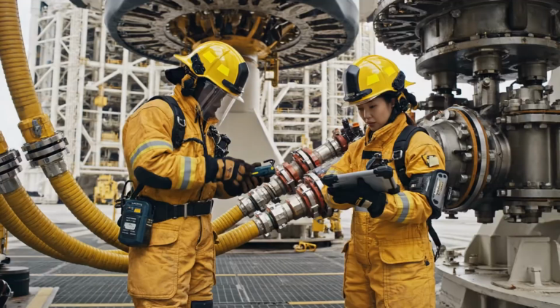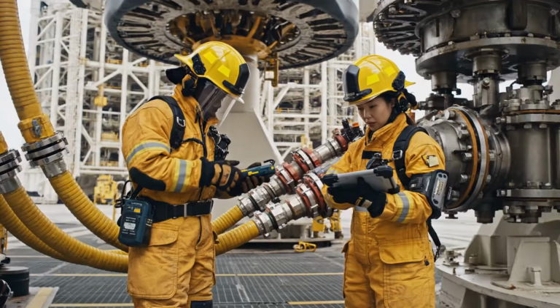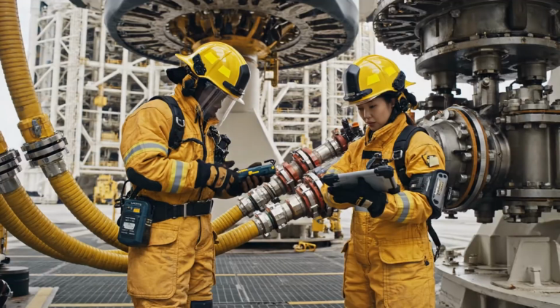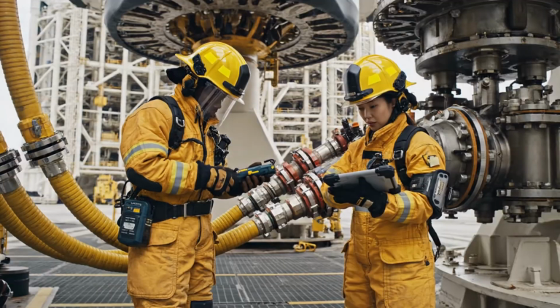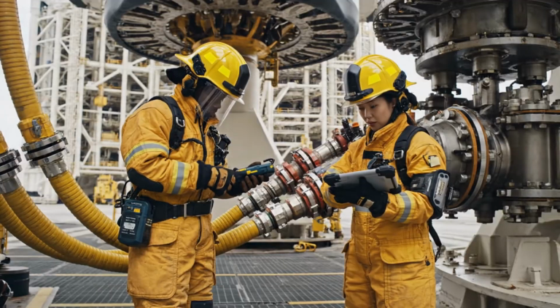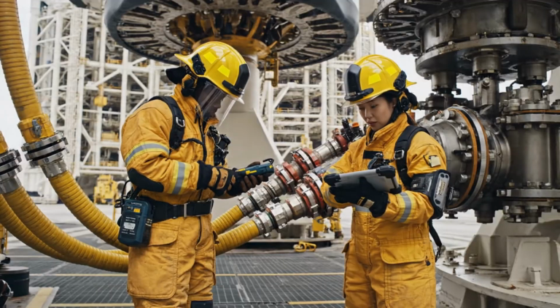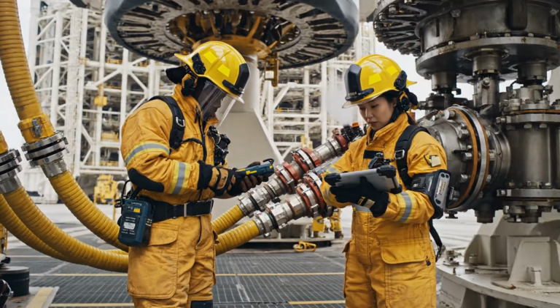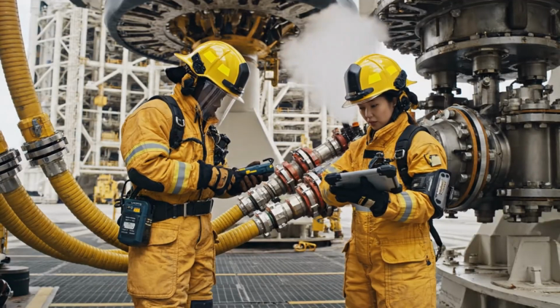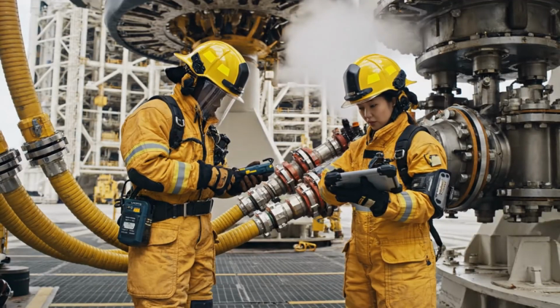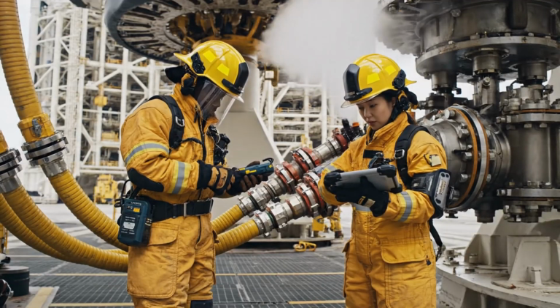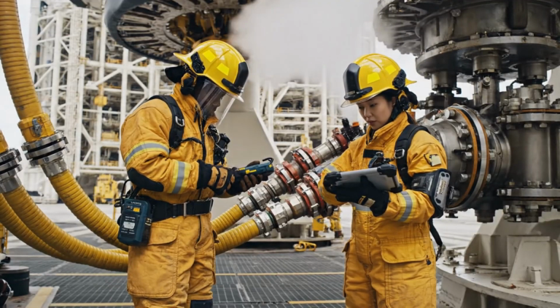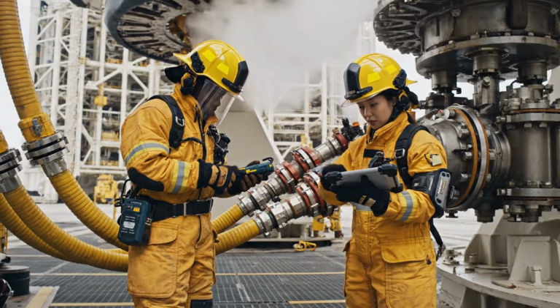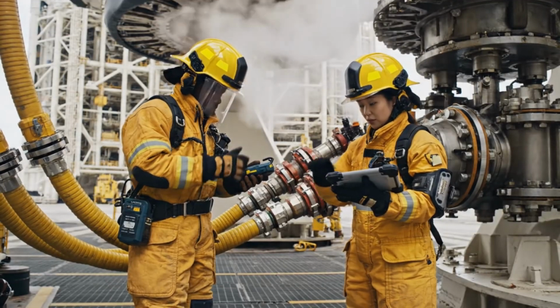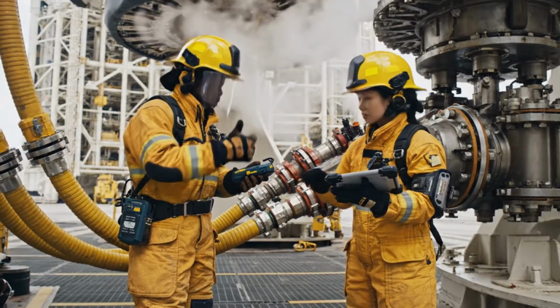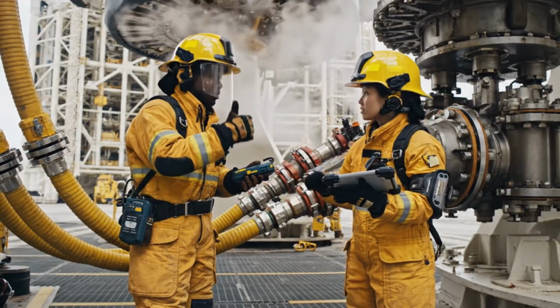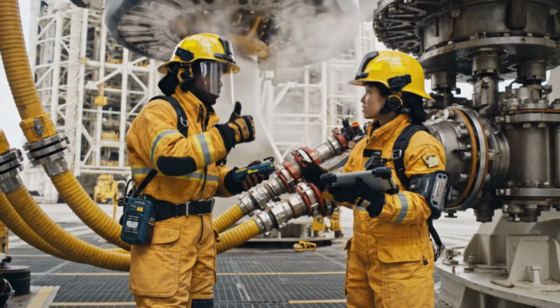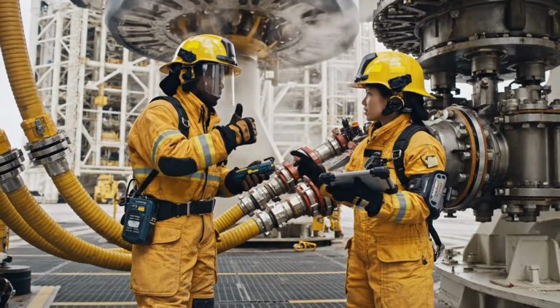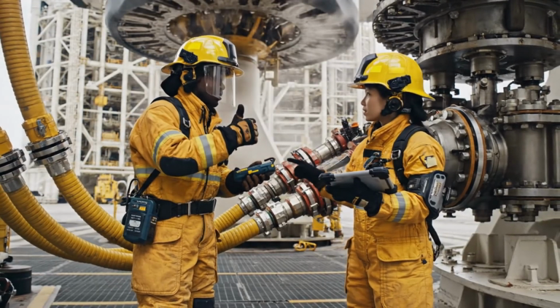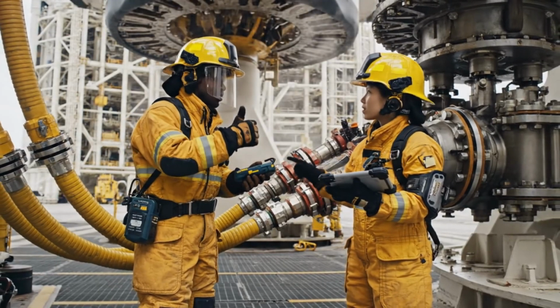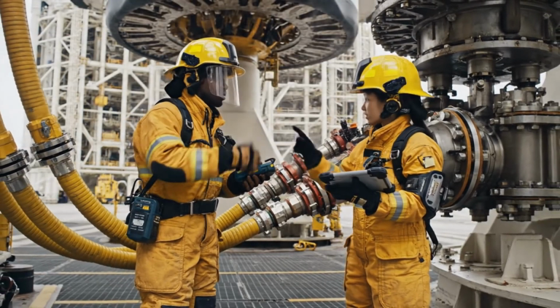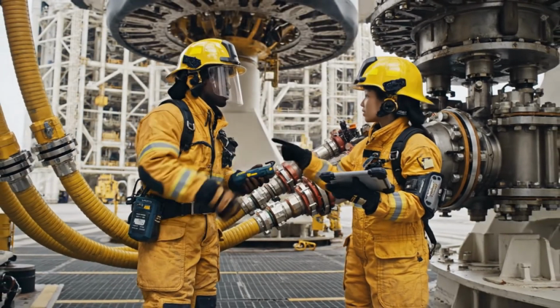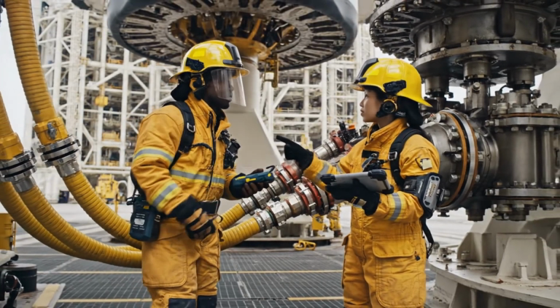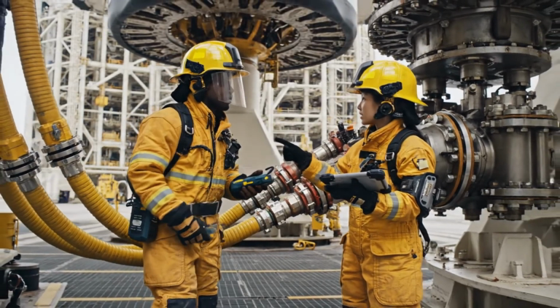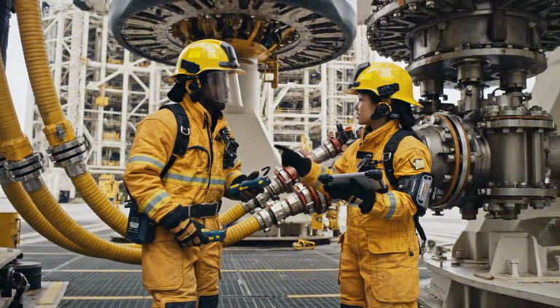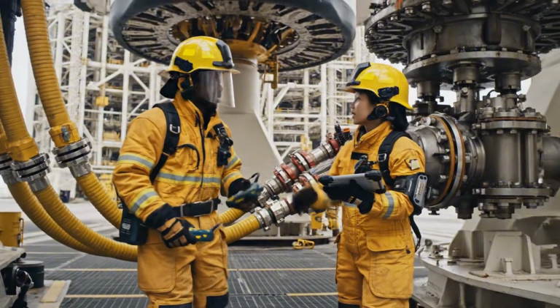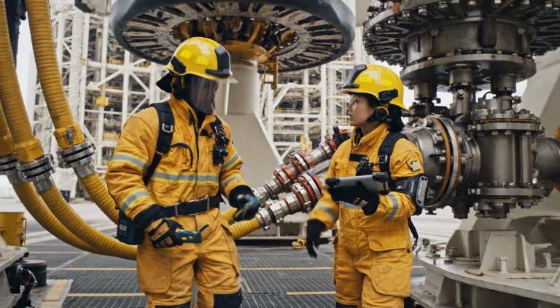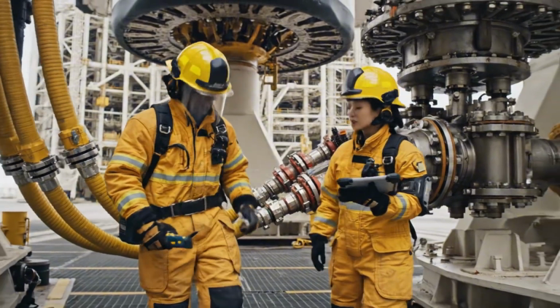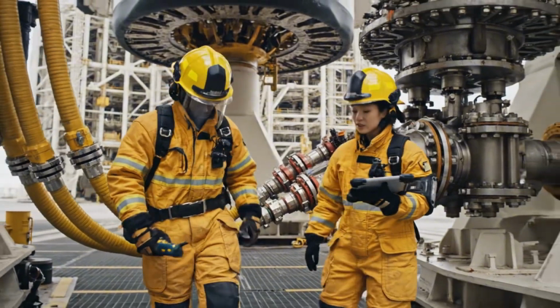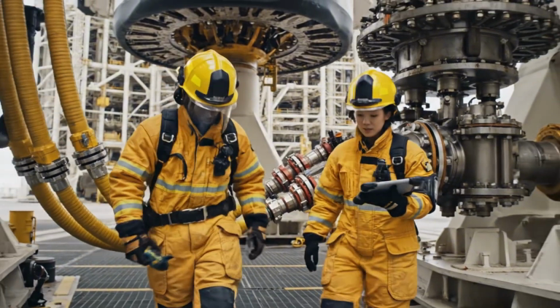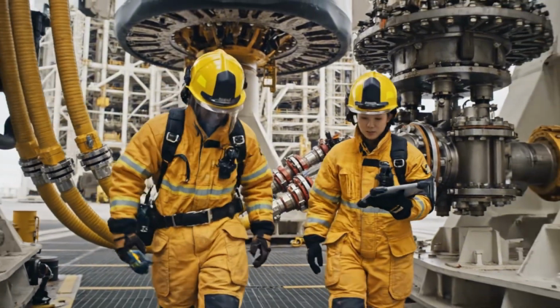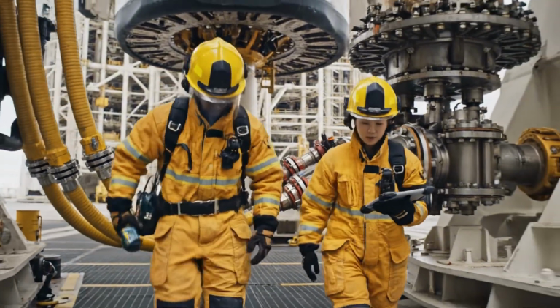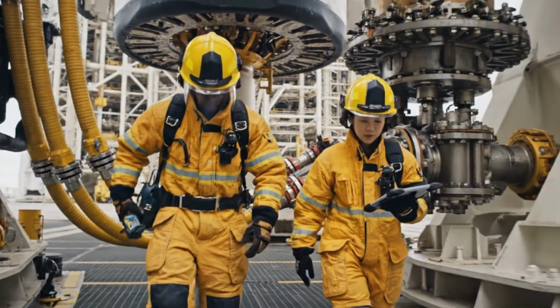Umbilical connections look good from here, pressure nominal. Confirmed. Let's move to section four.